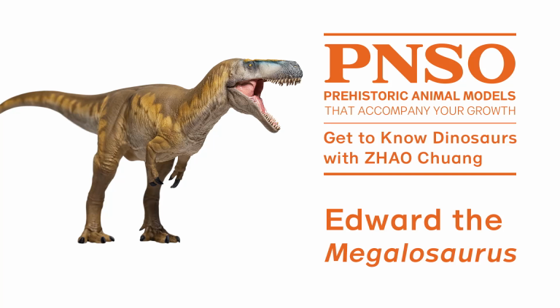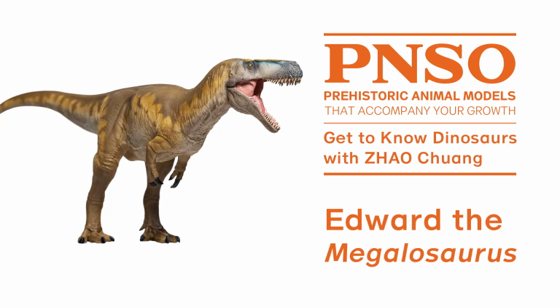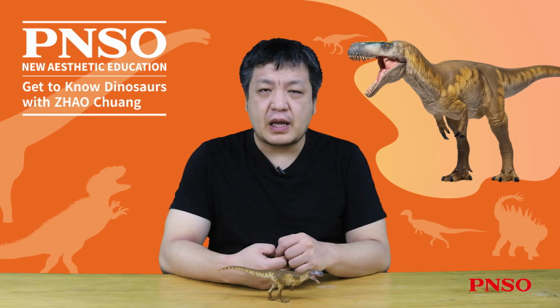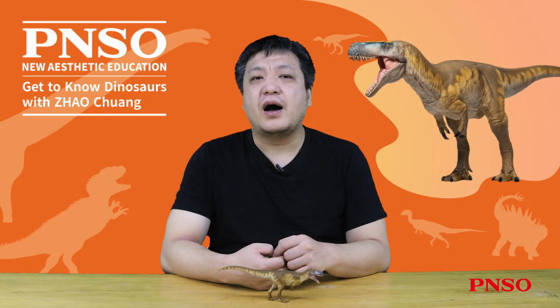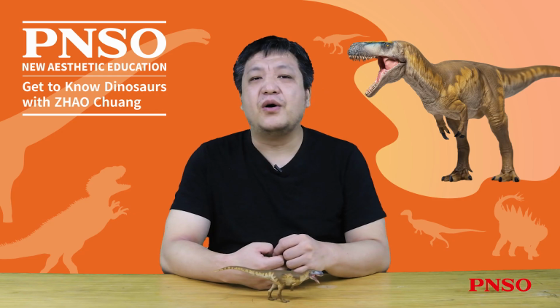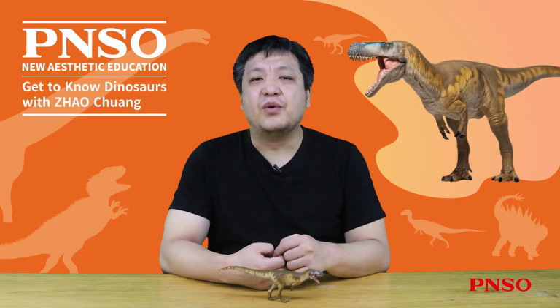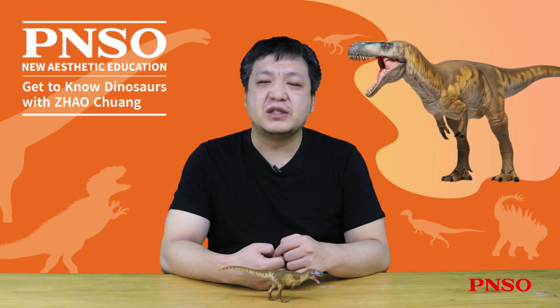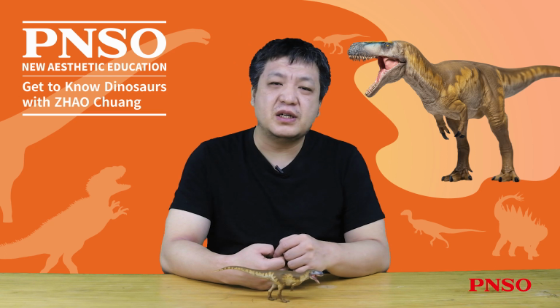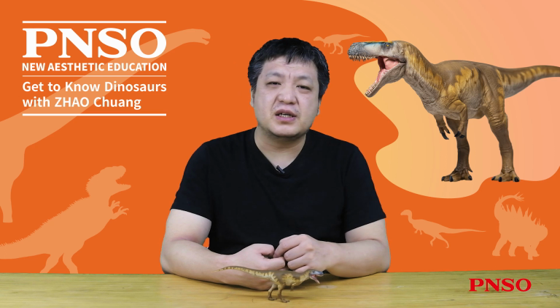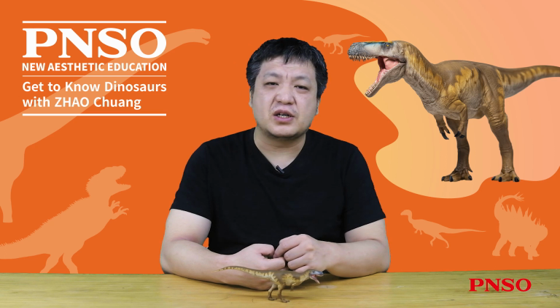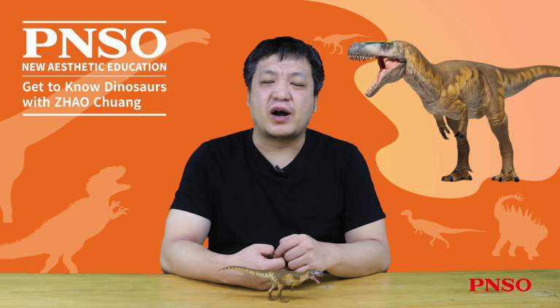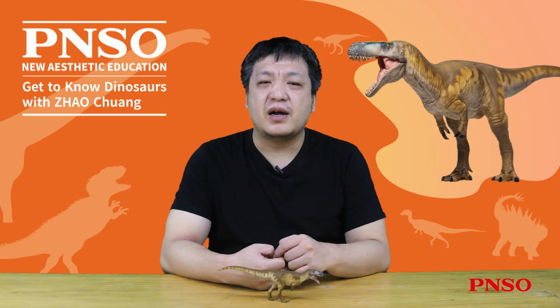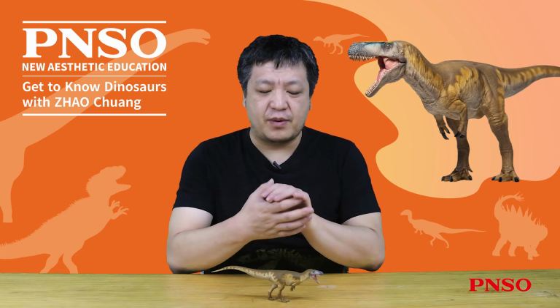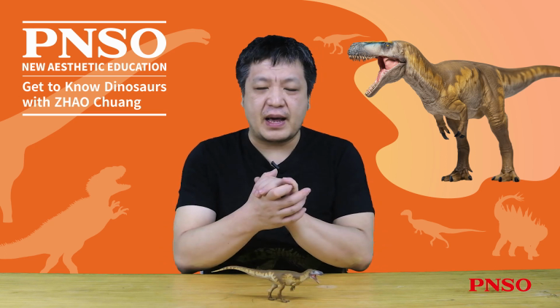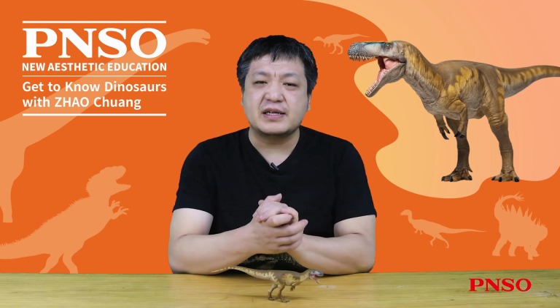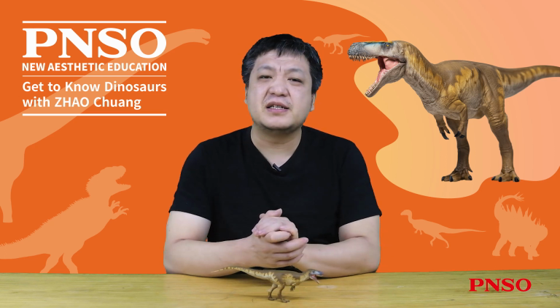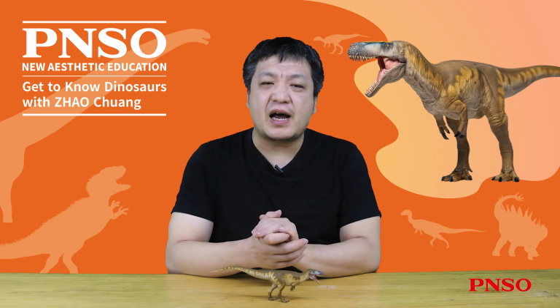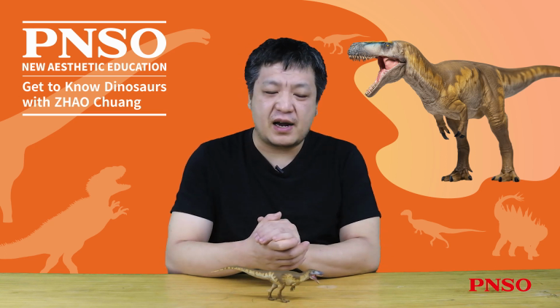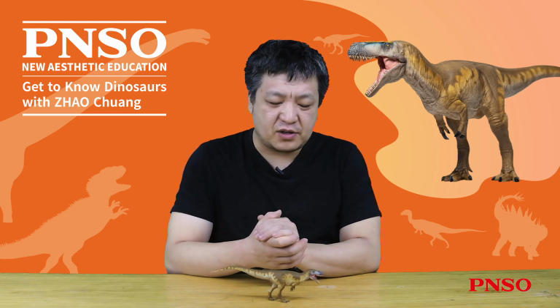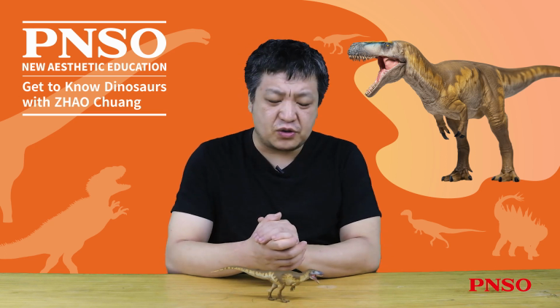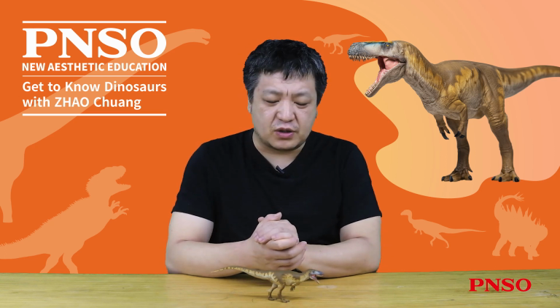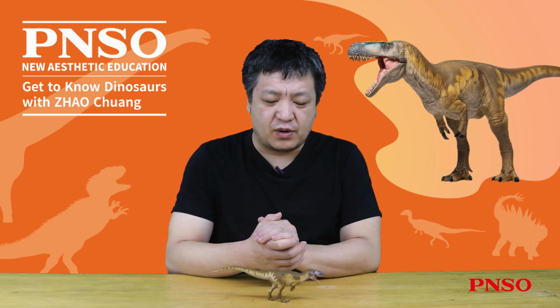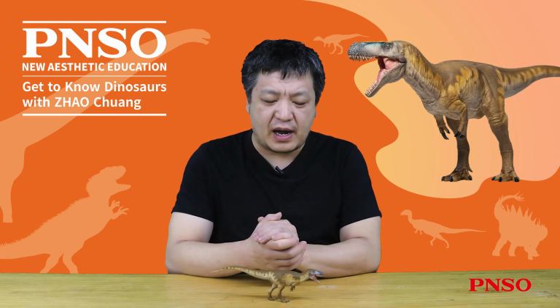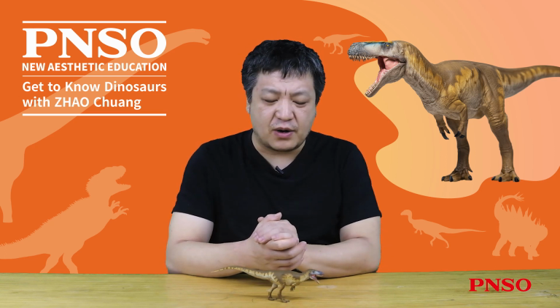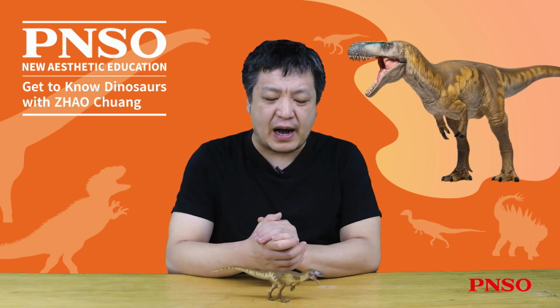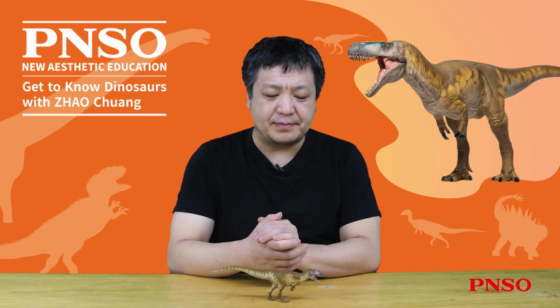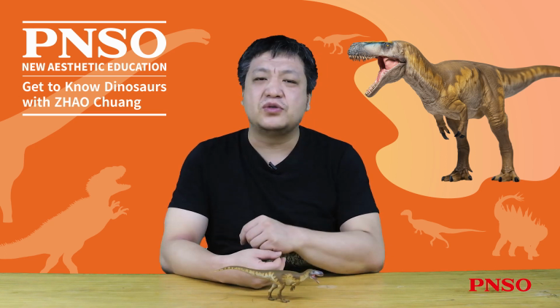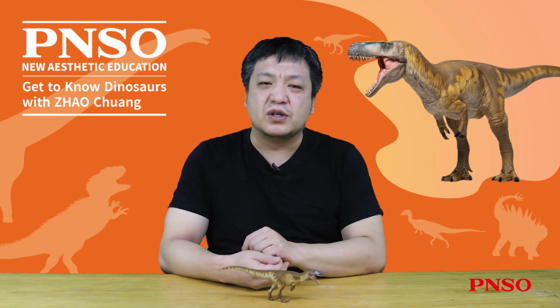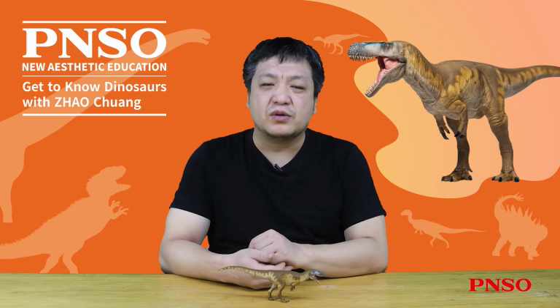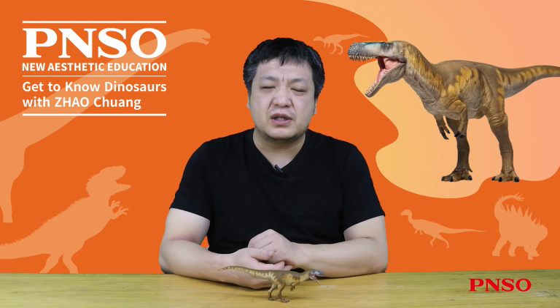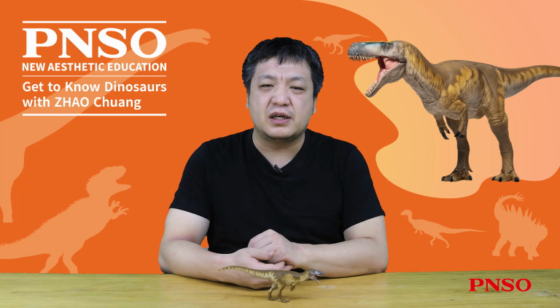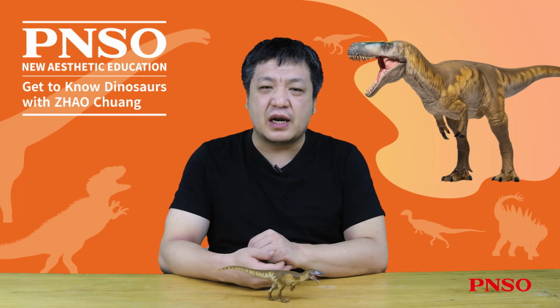Hello, everyone. I am Zhao Chuan. Today, let's get to know Edward the Megalosaurus.